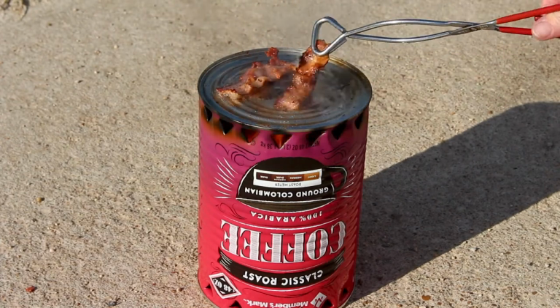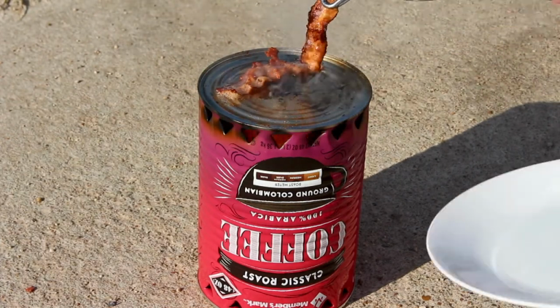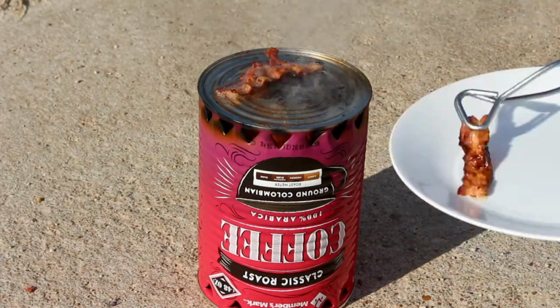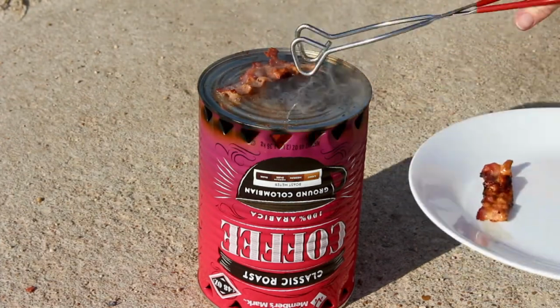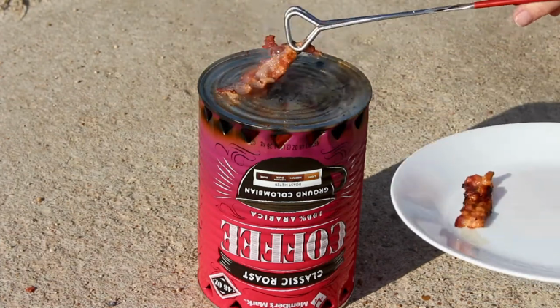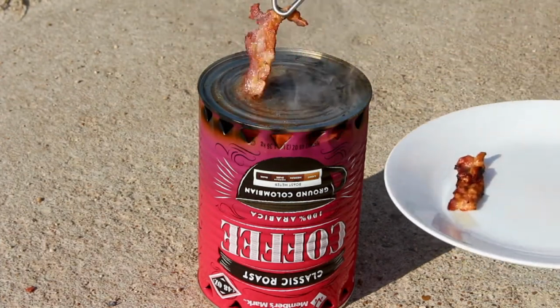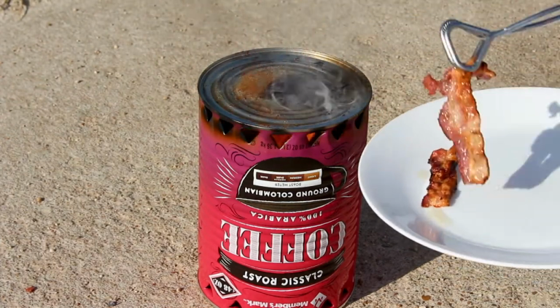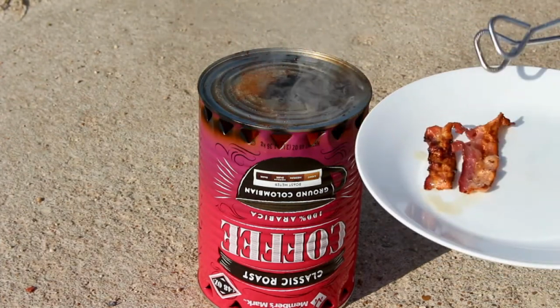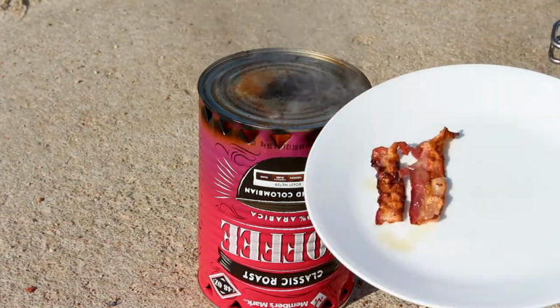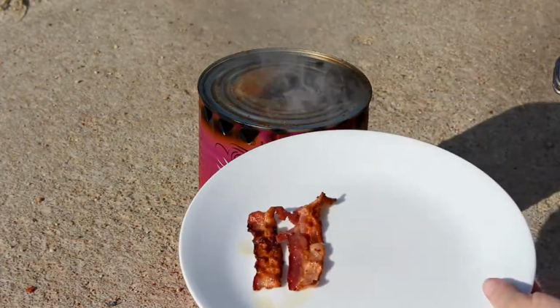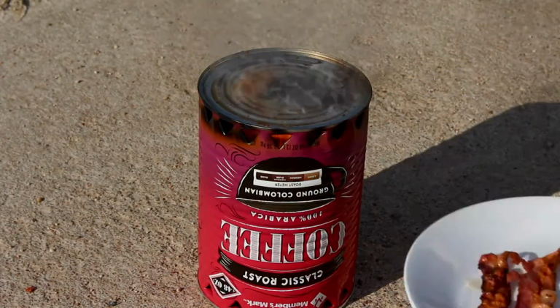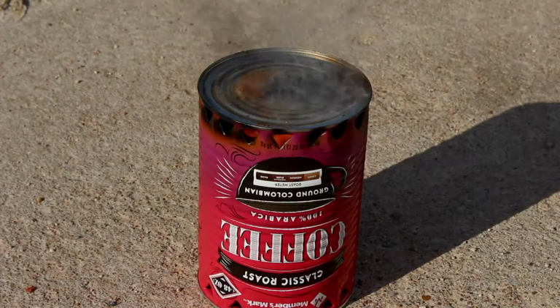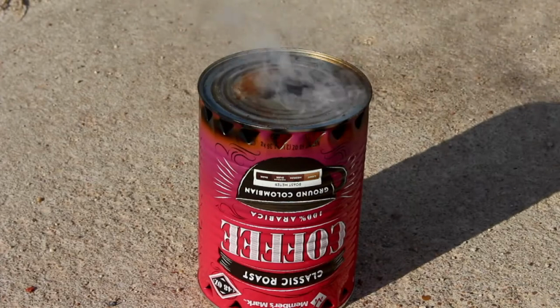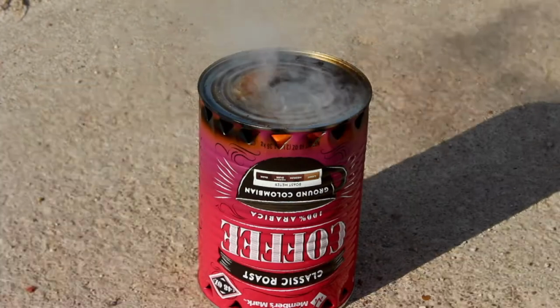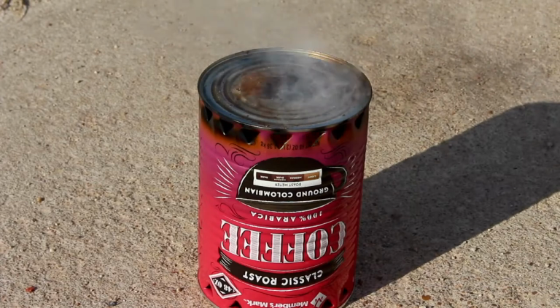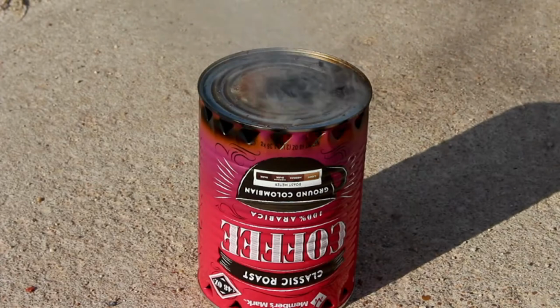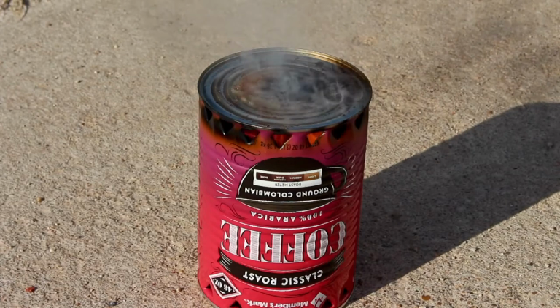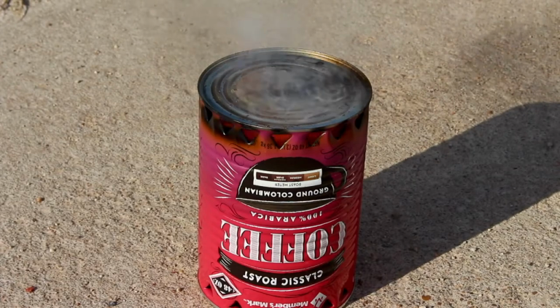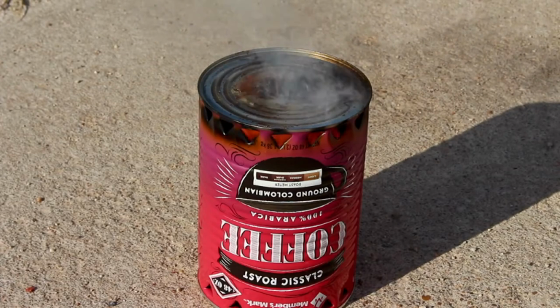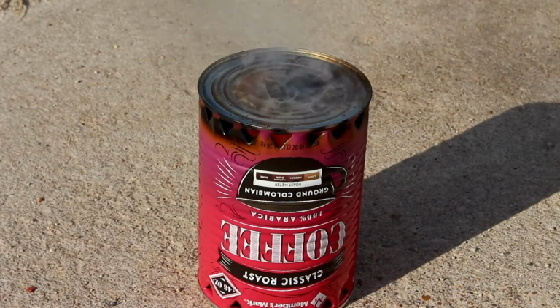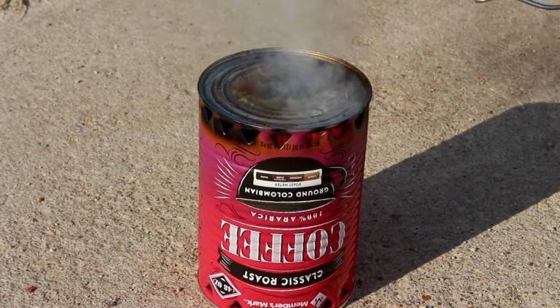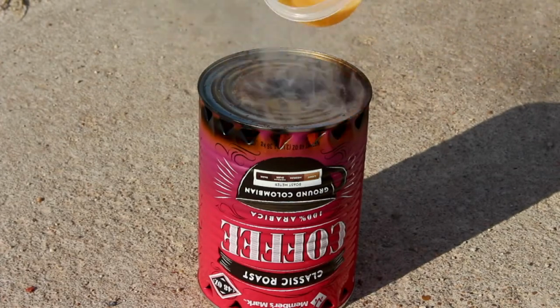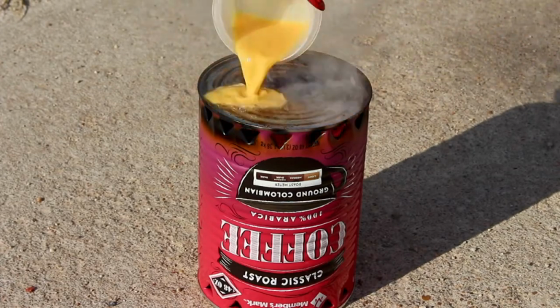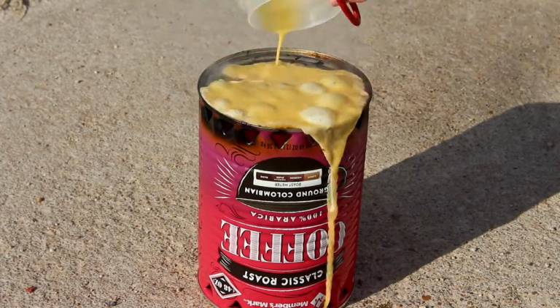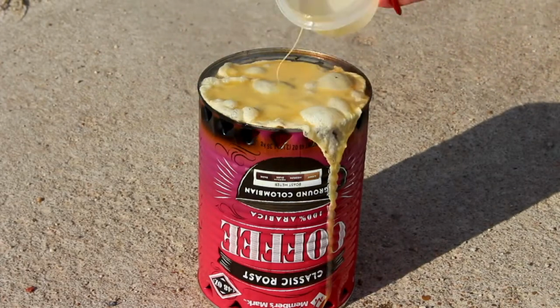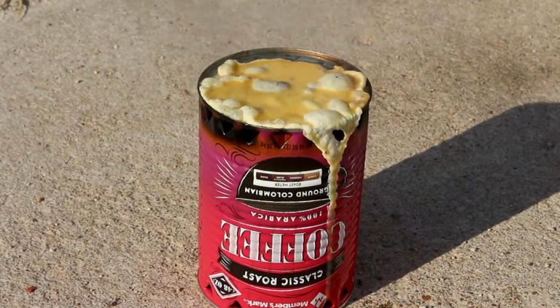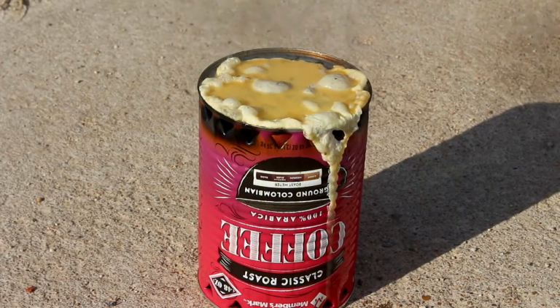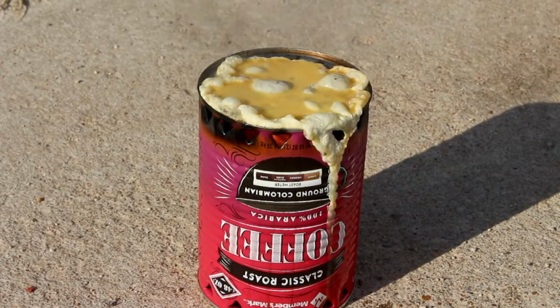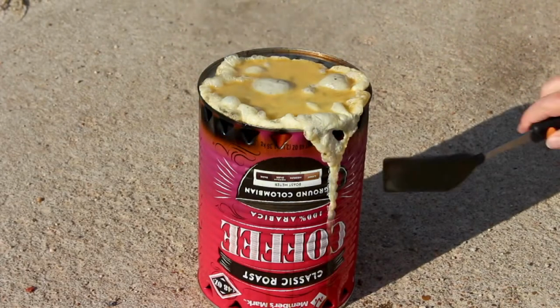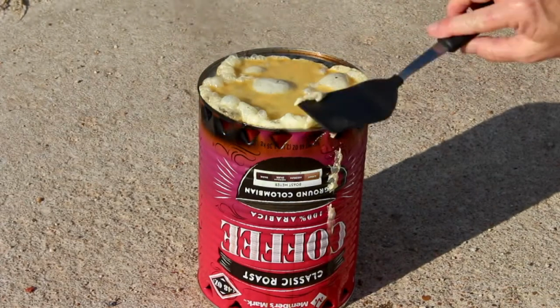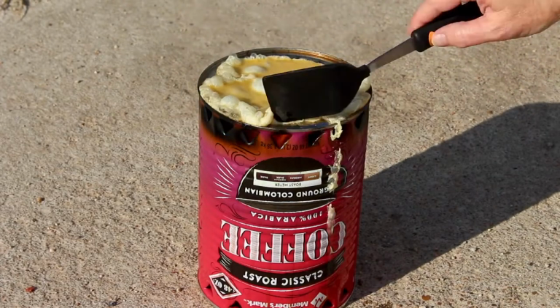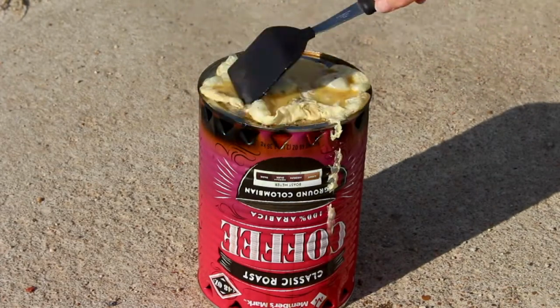You can only cook for one person at a time, but you can put a small skillet on top. It will just take a little longer to heat up.